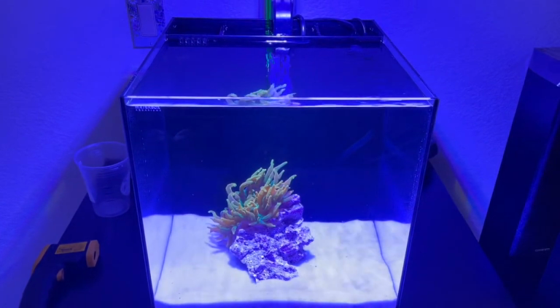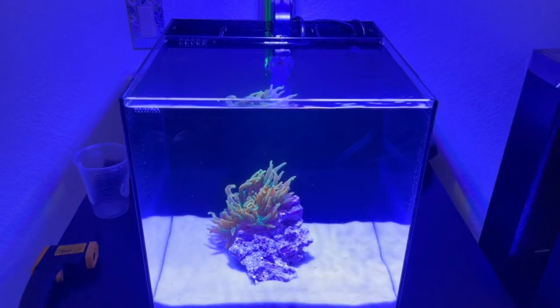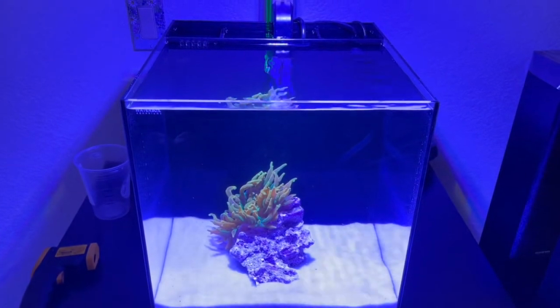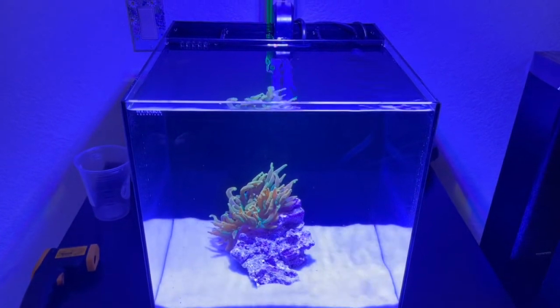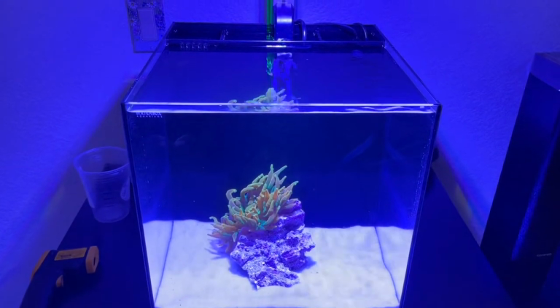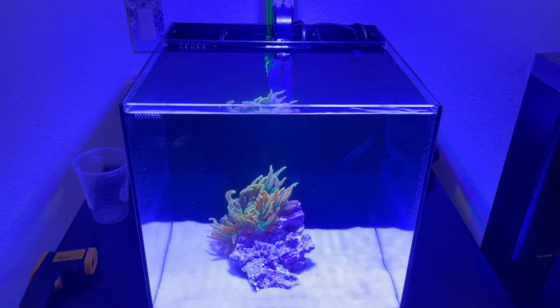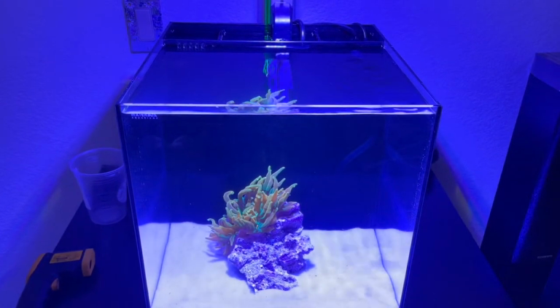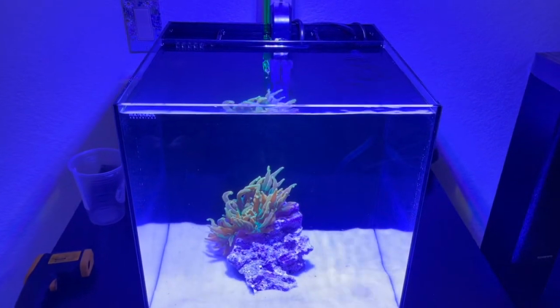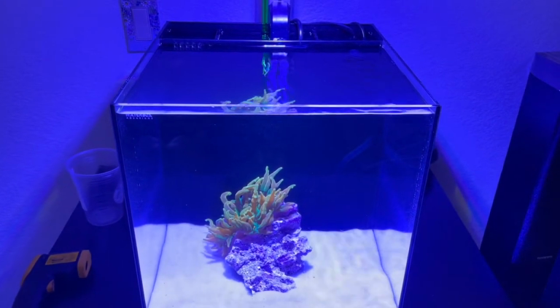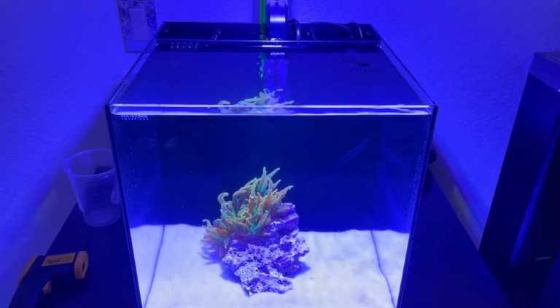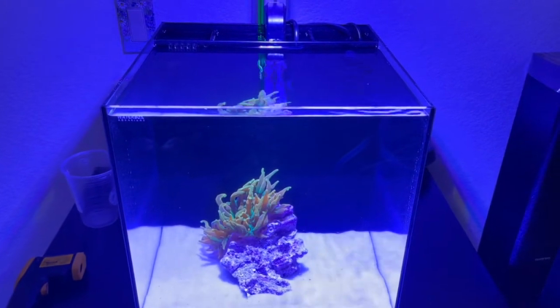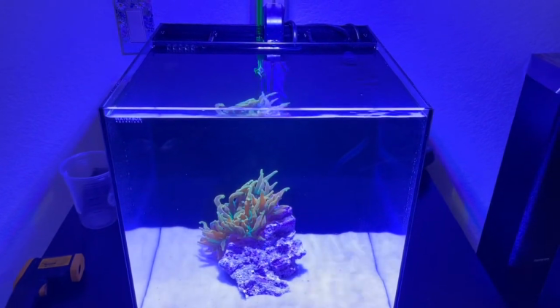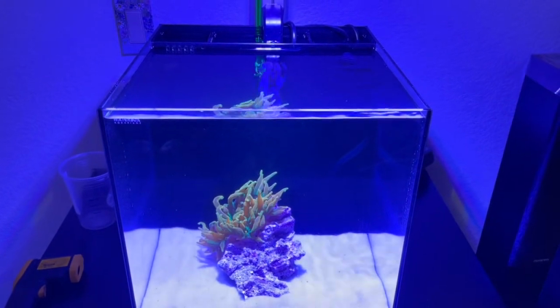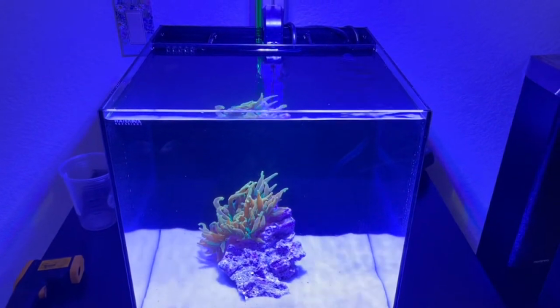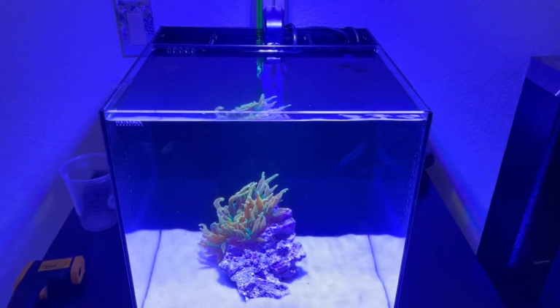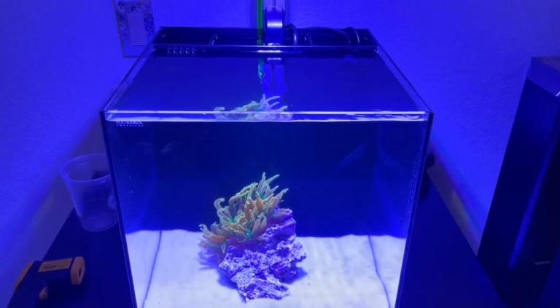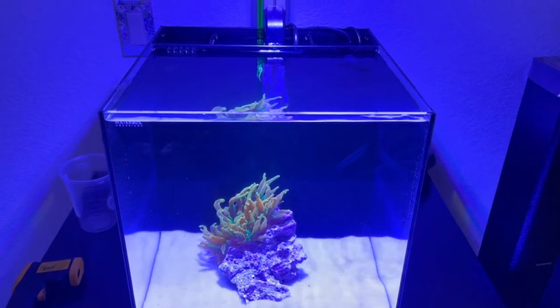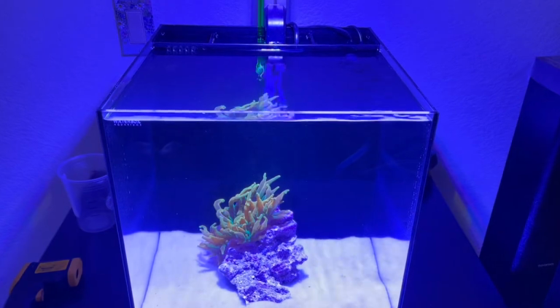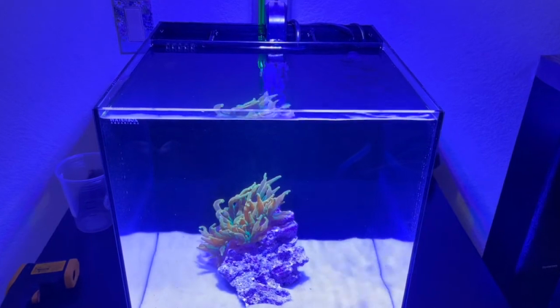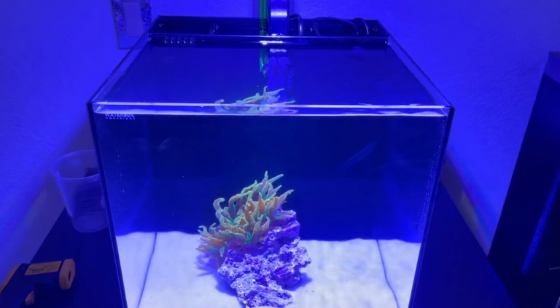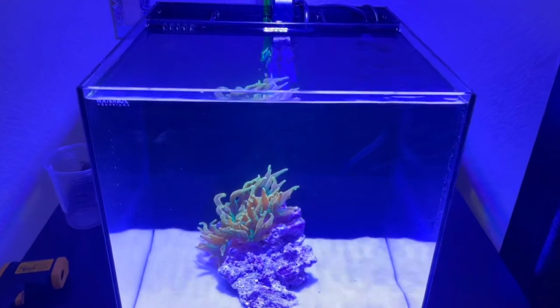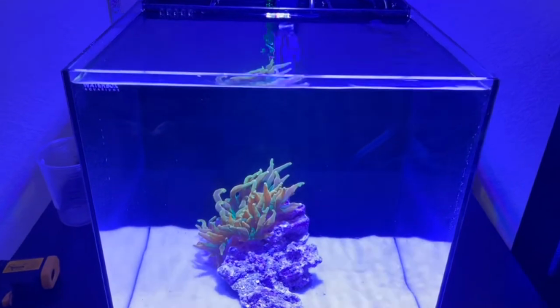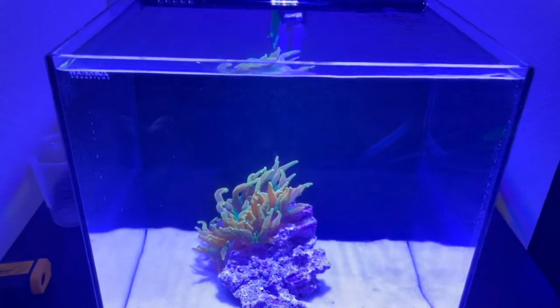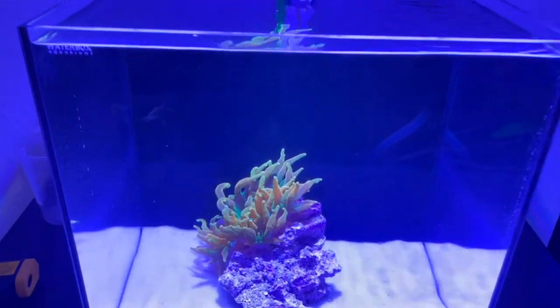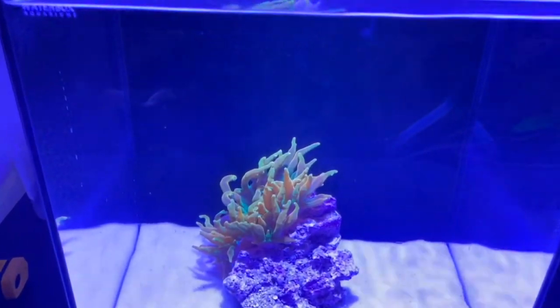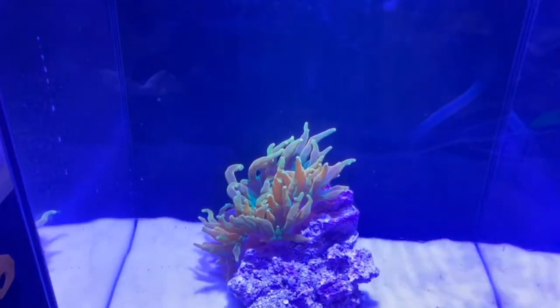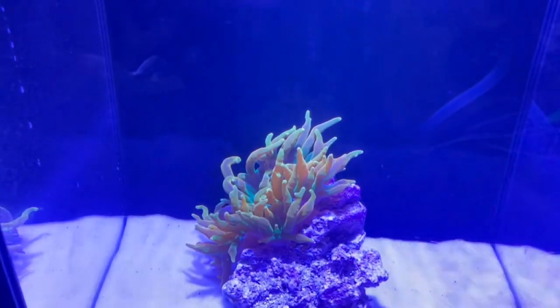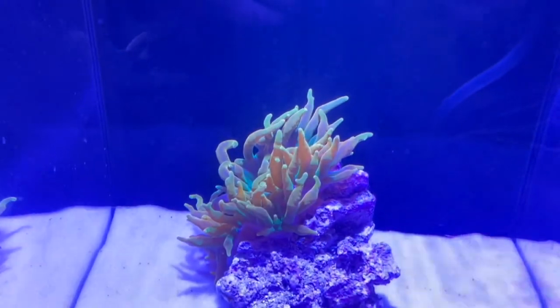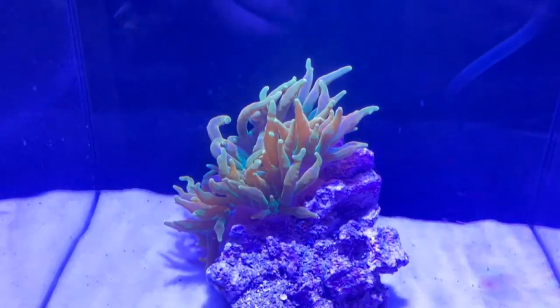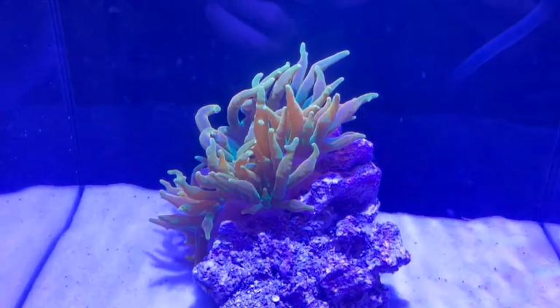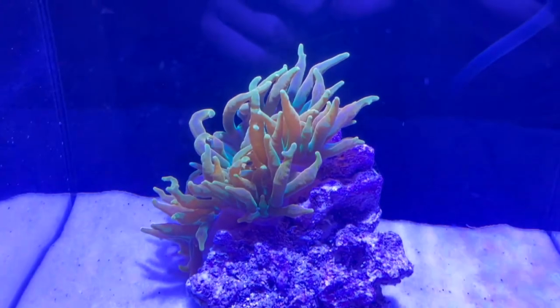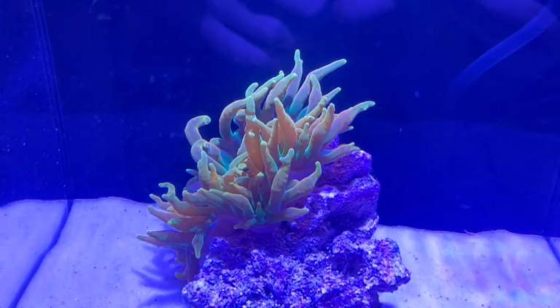So I set up this tank really quick and used some of the cycle media from the Waterbox 7225. I plopped this guy in here and he's been in here since Thursday — today's Sunday, so it's been a couple of days.